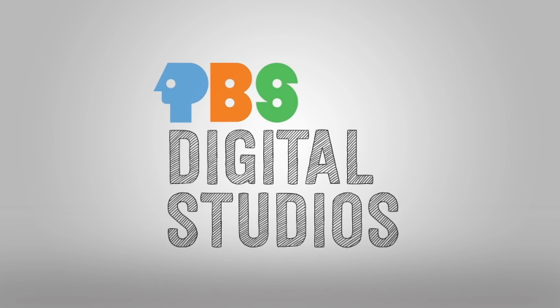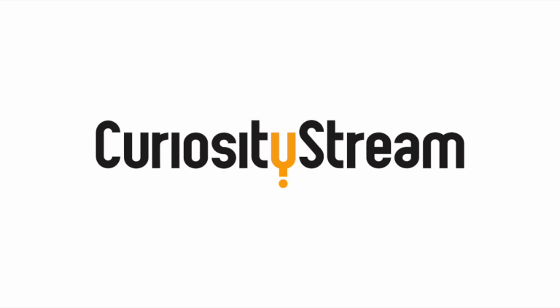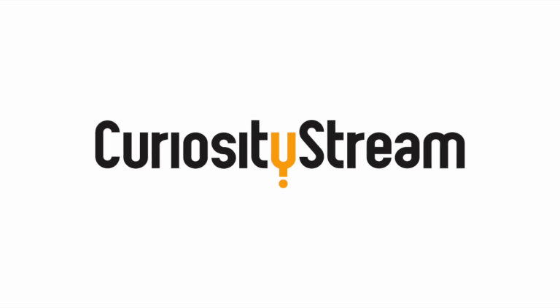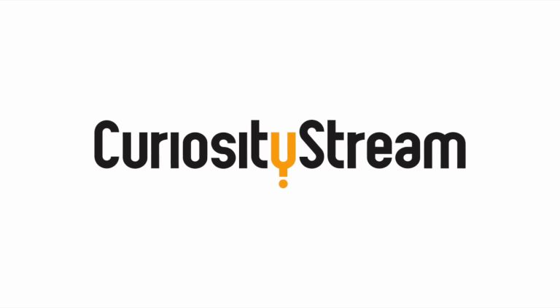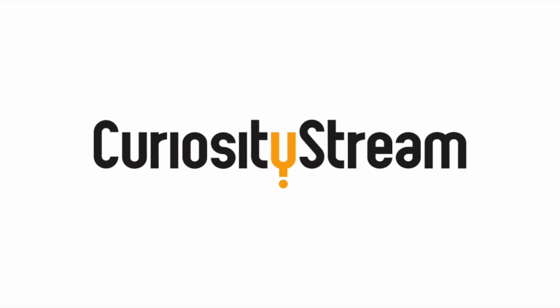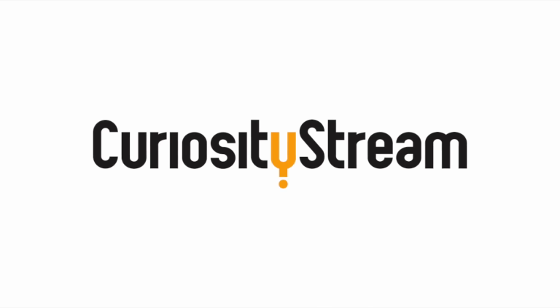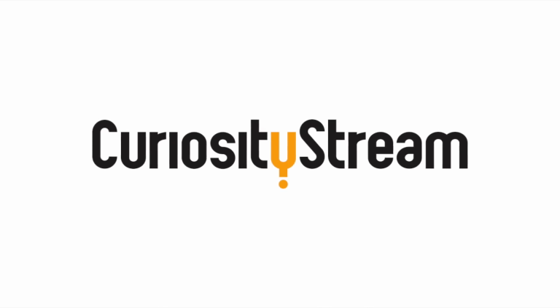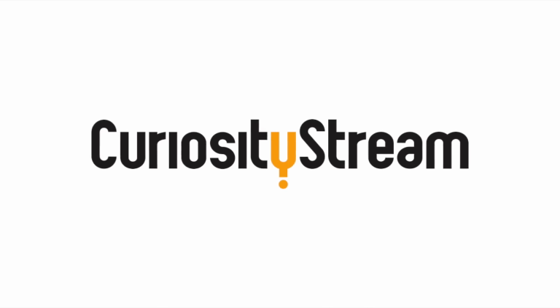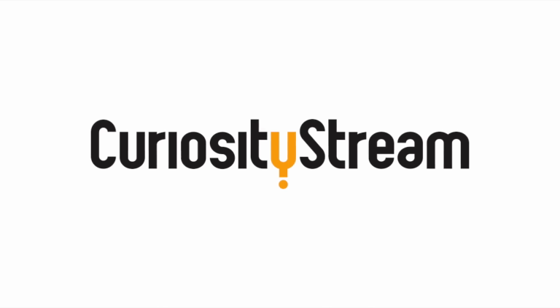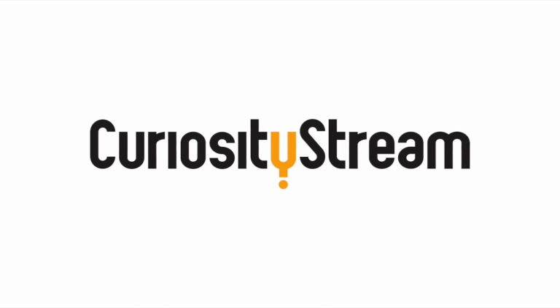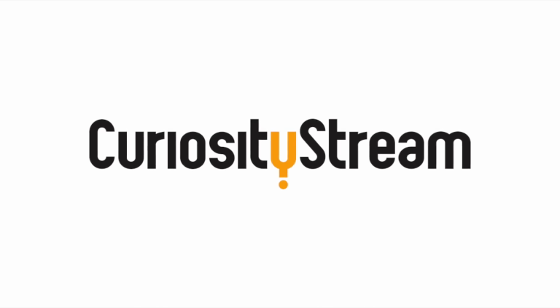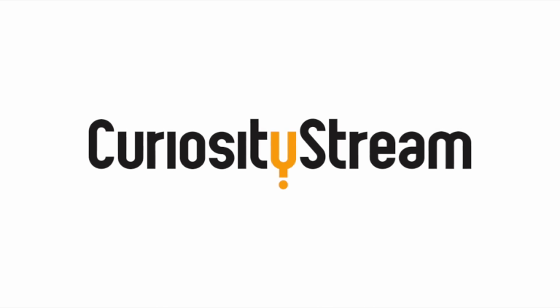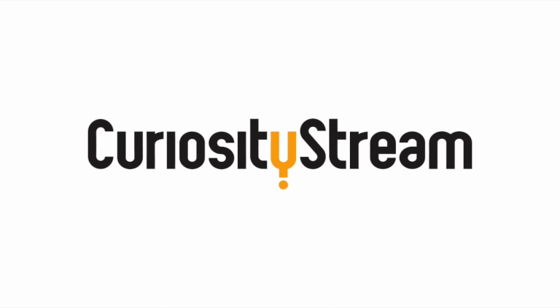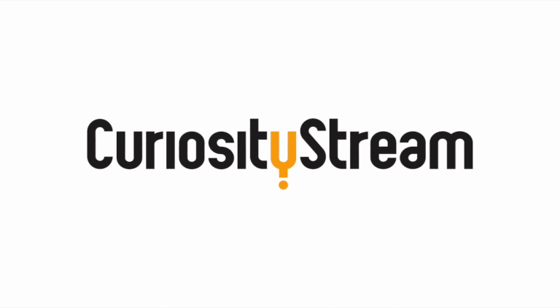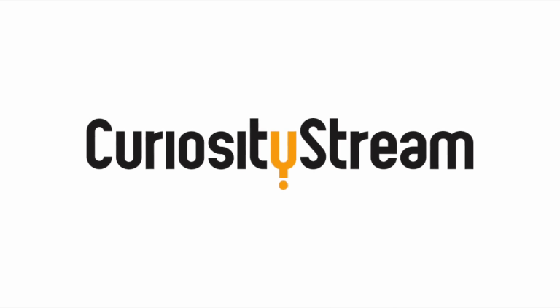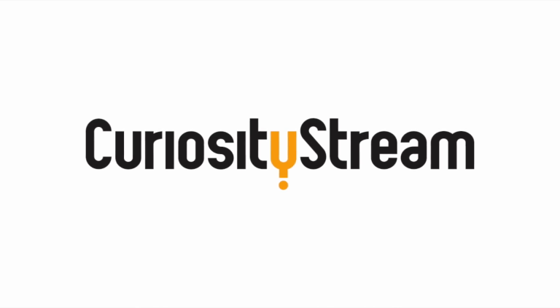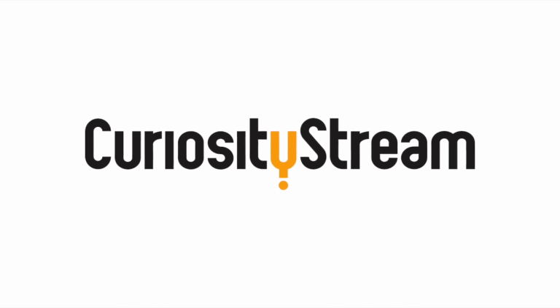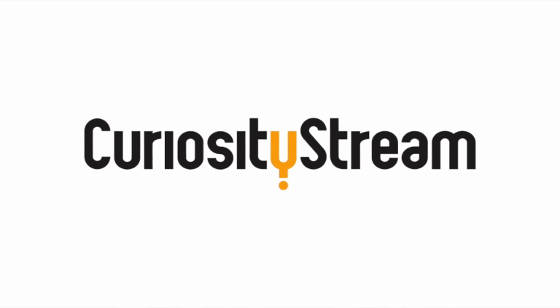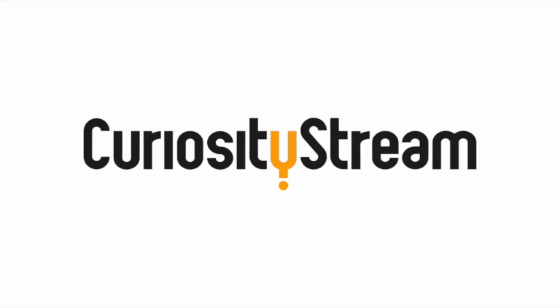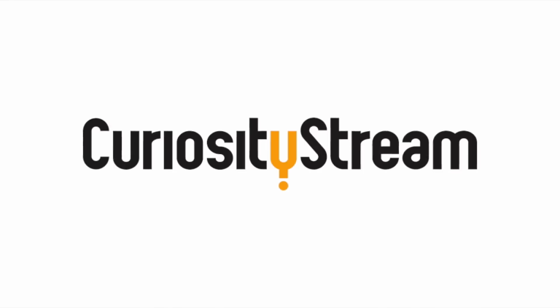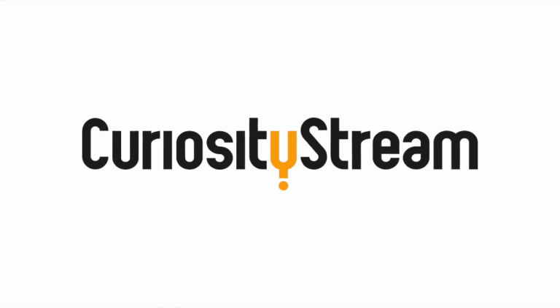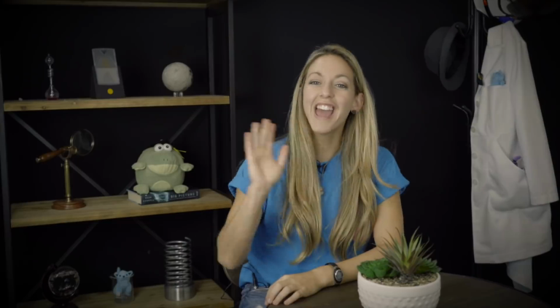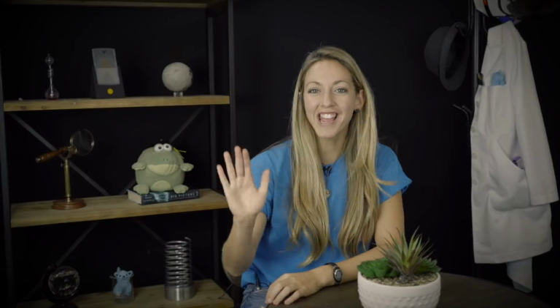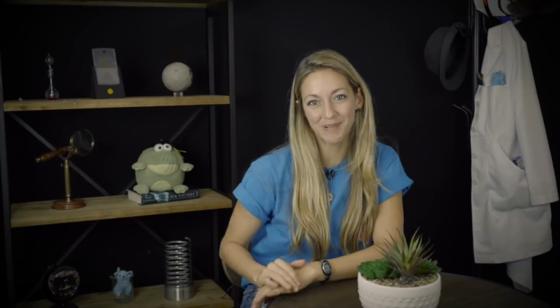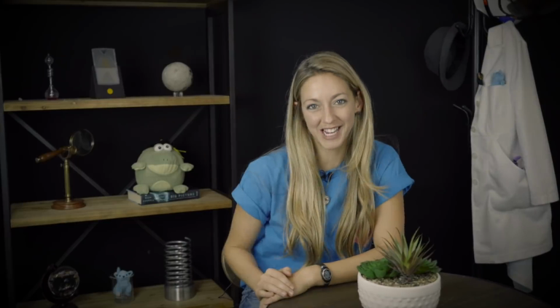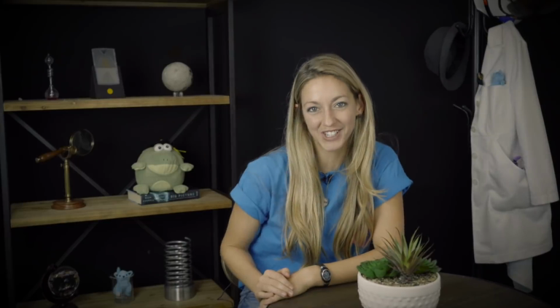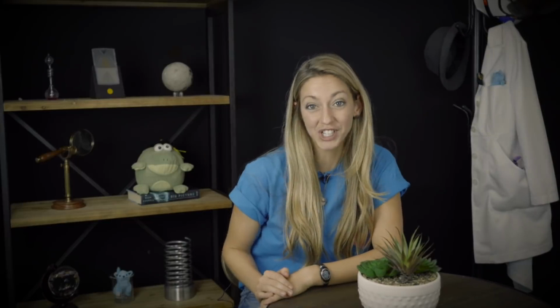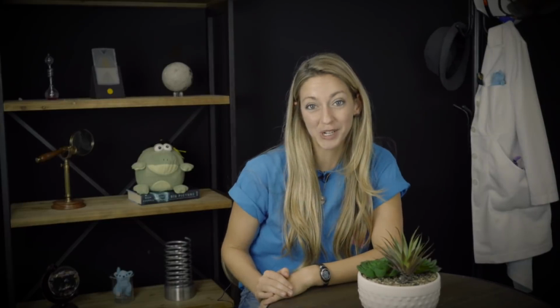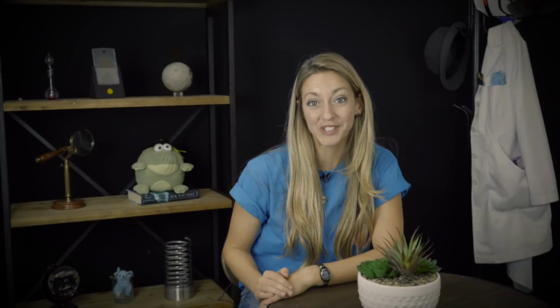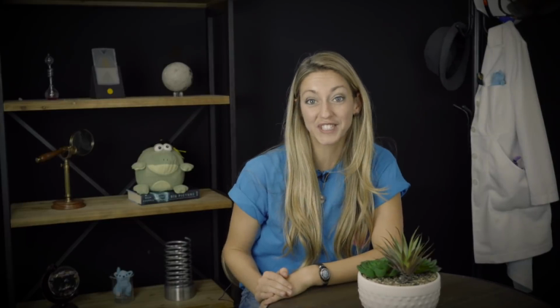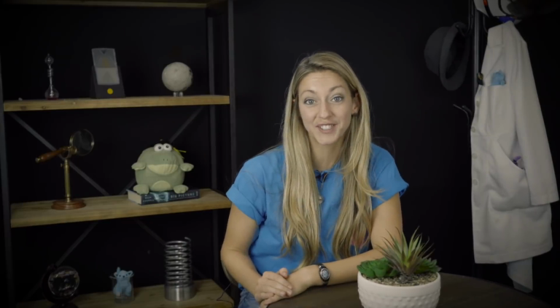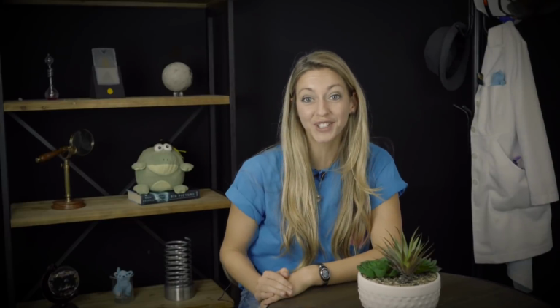Thanks to CuriosityStream for supporting PBS Digital Studios. Hey, I'm Diana. You're watching Physics Girl.